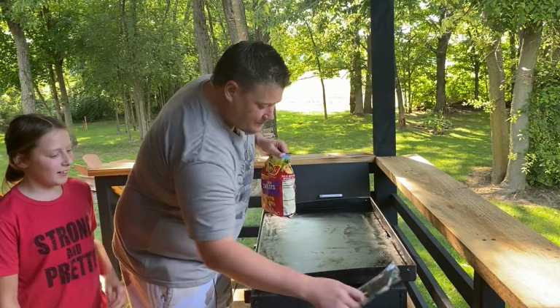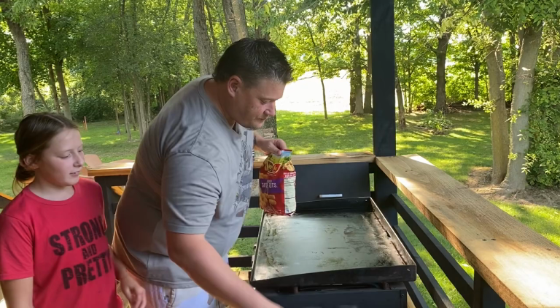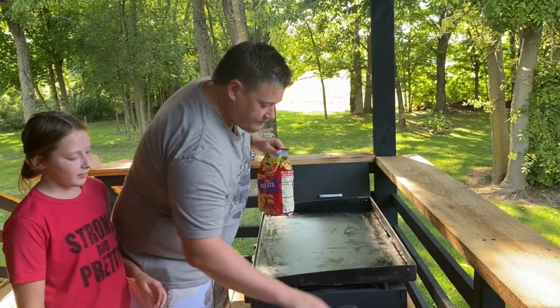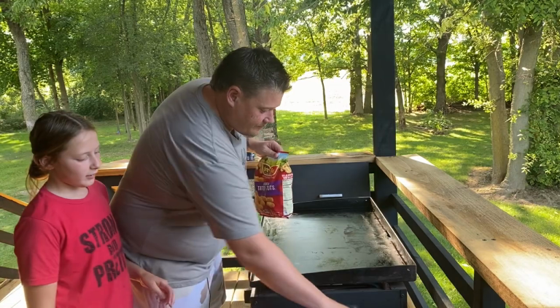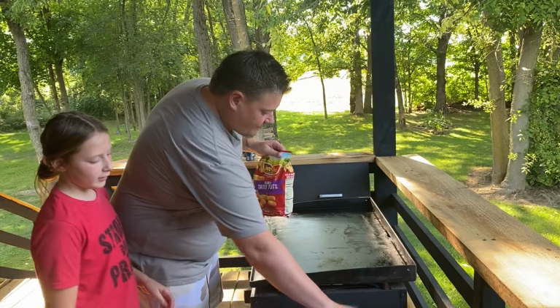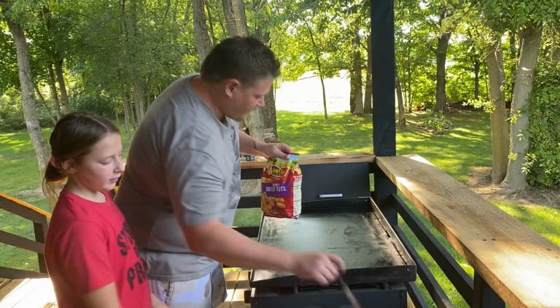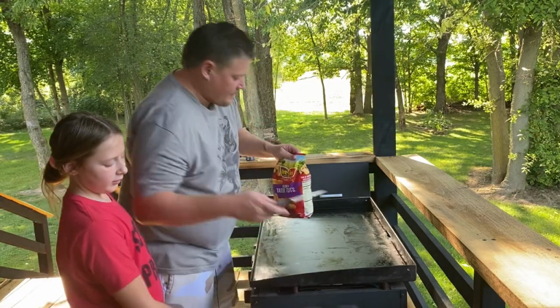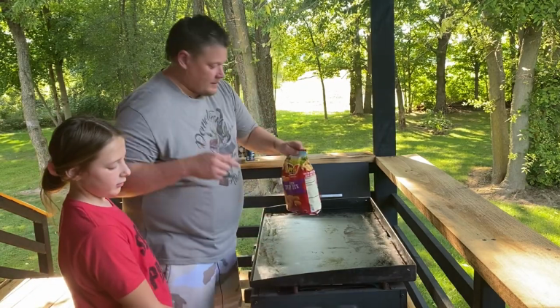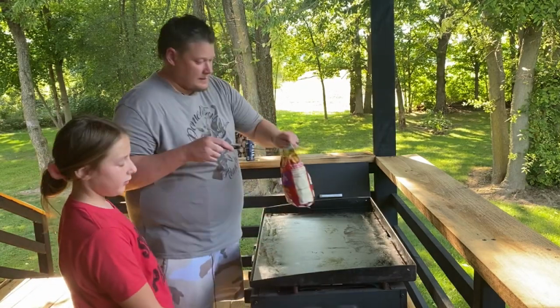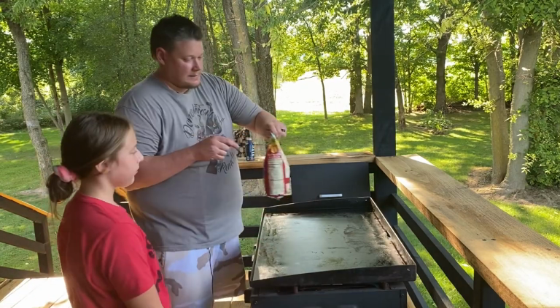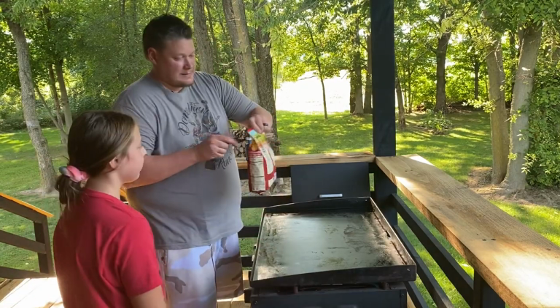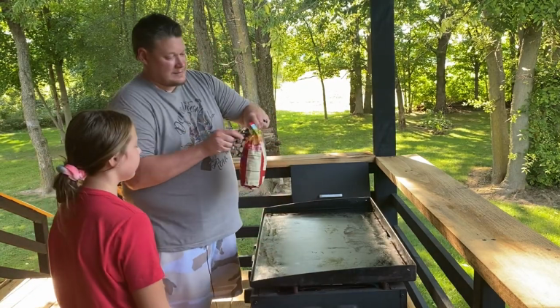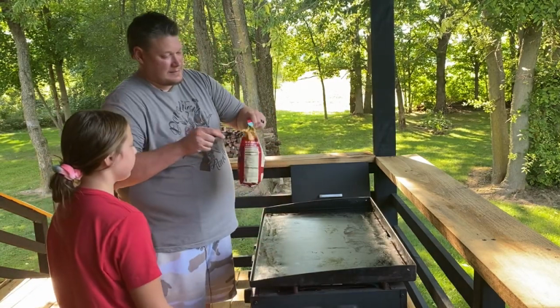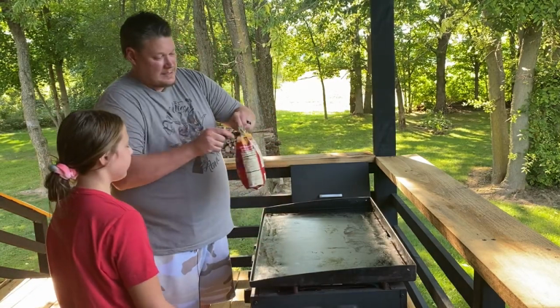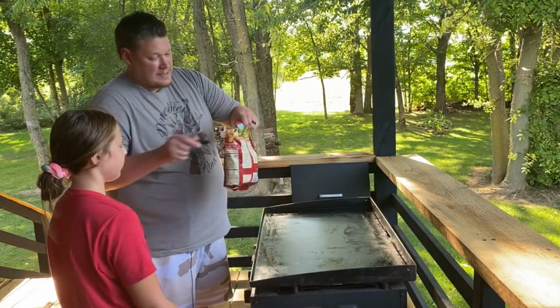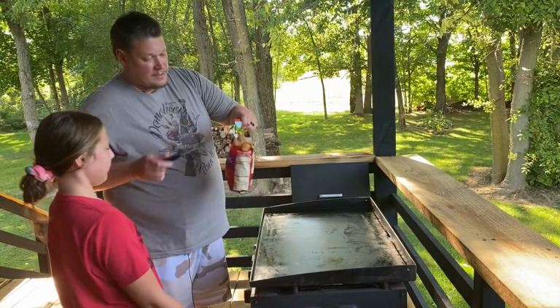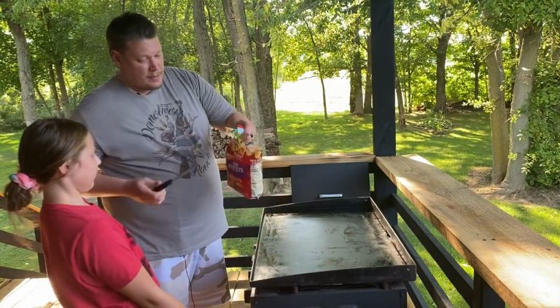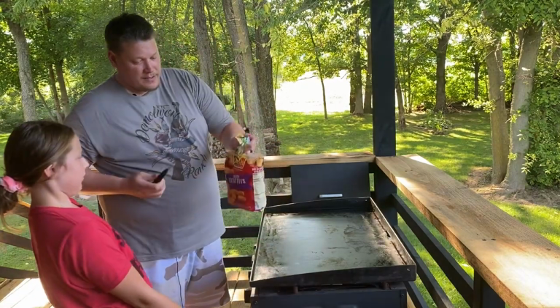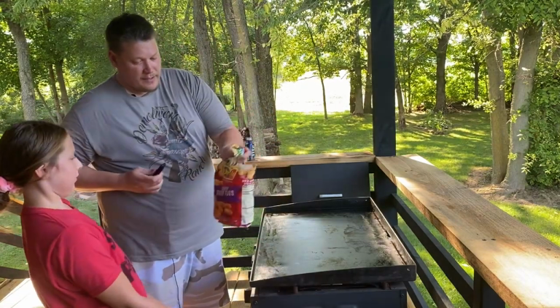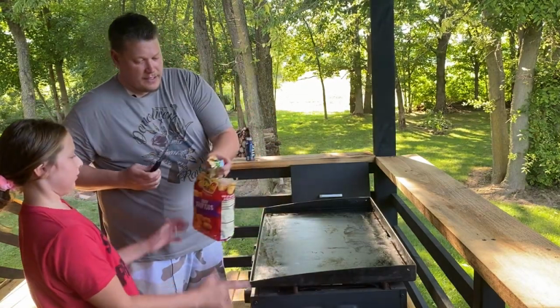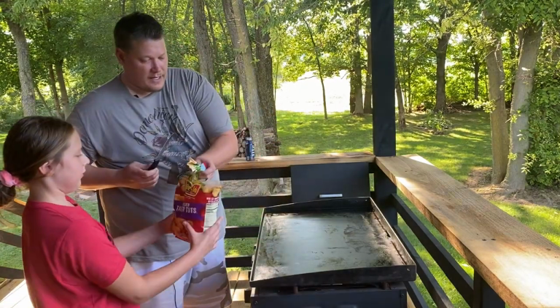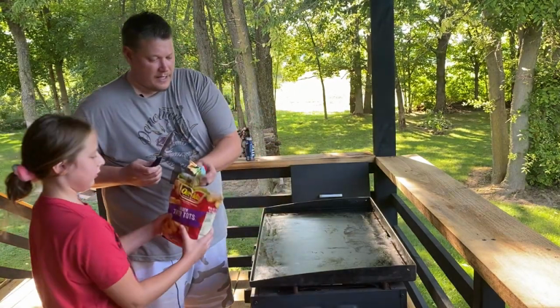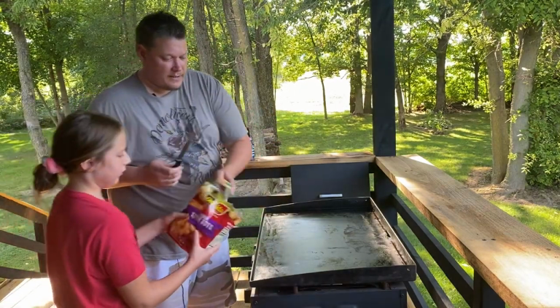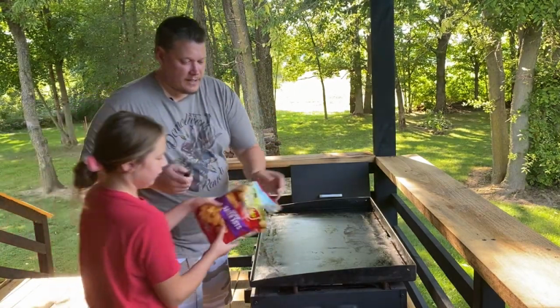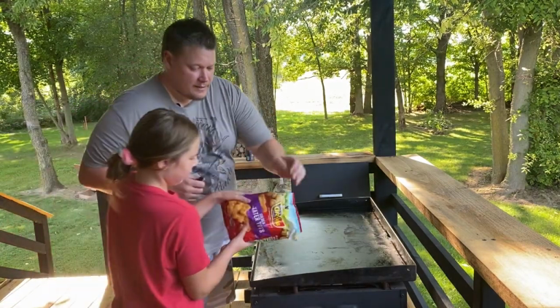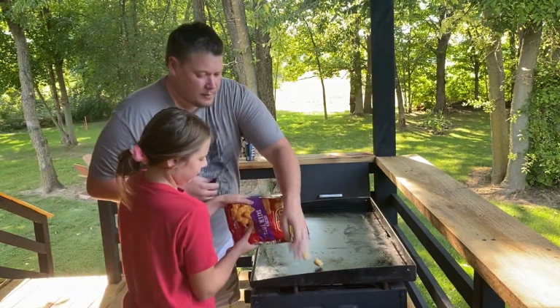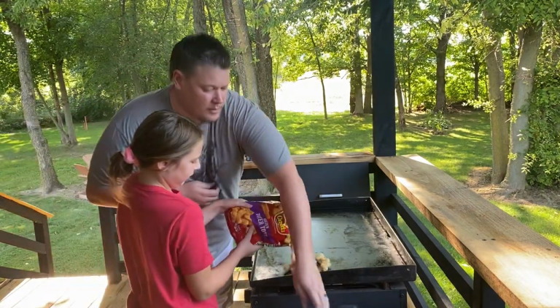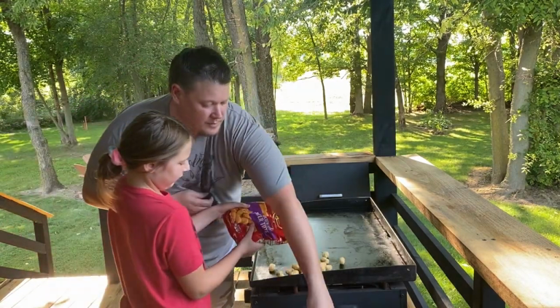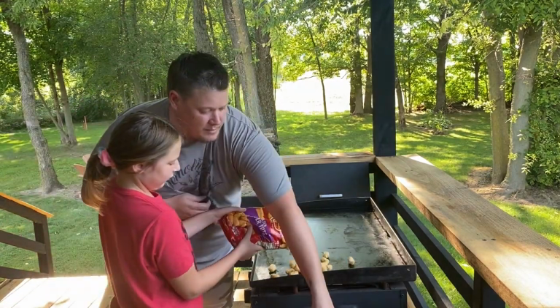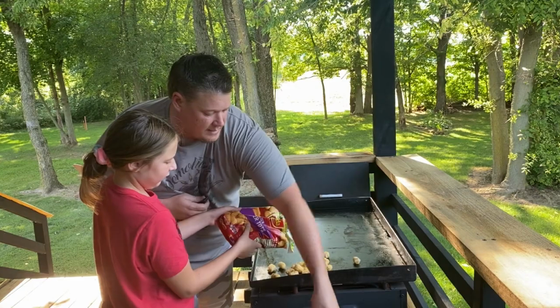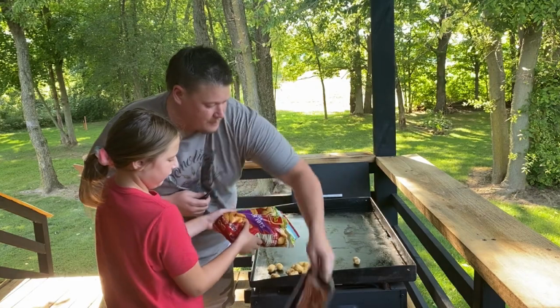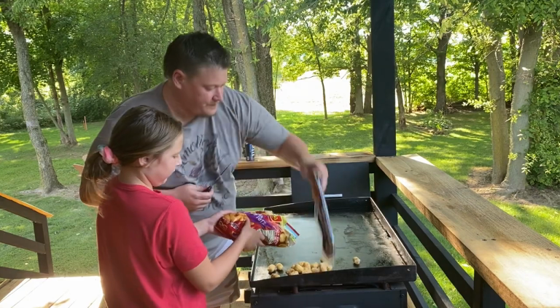Dumping the tots on there and getting them spread out.